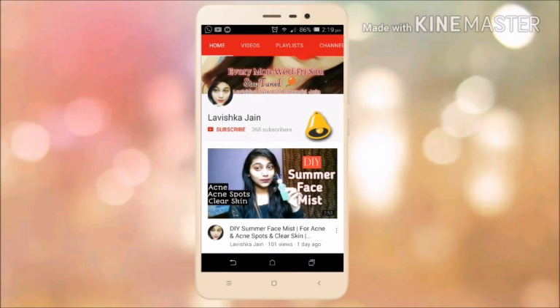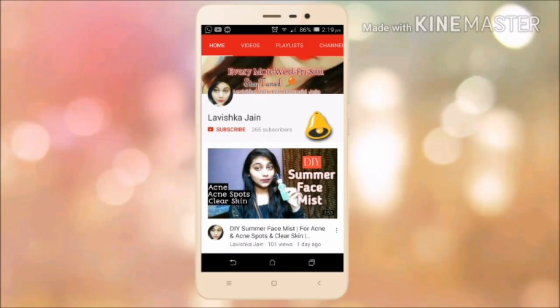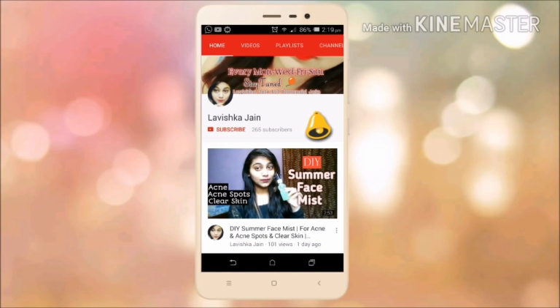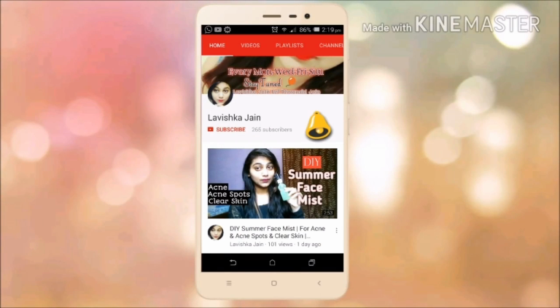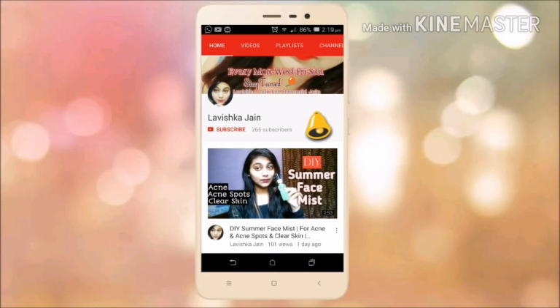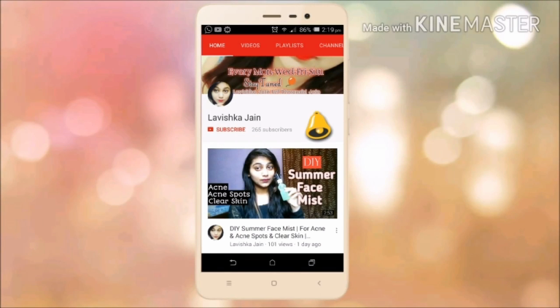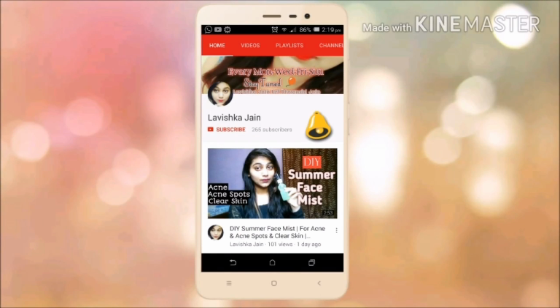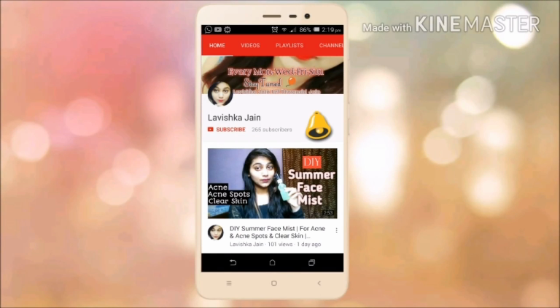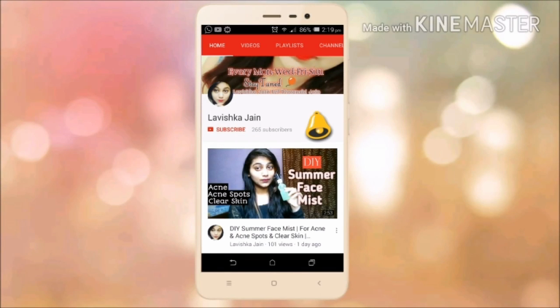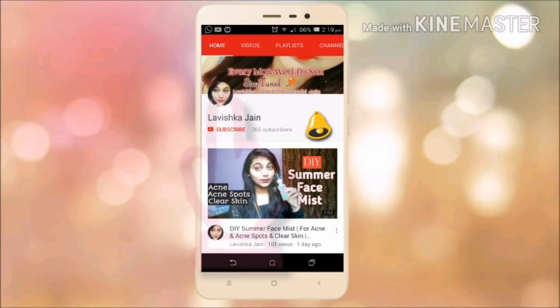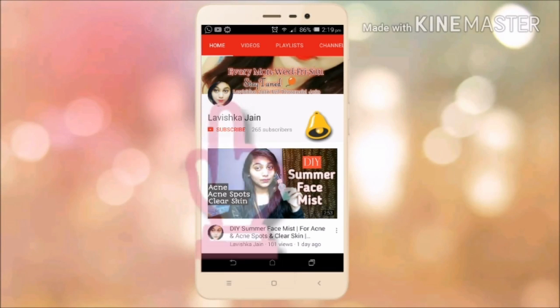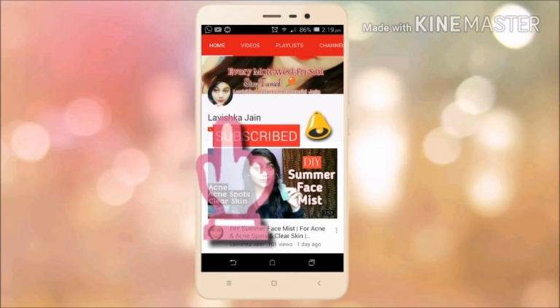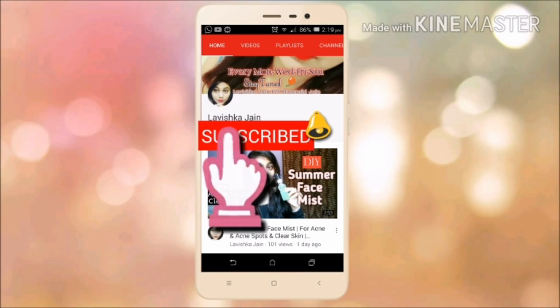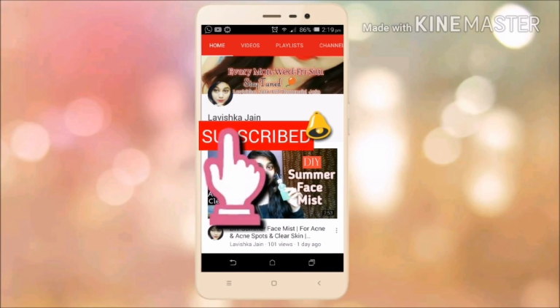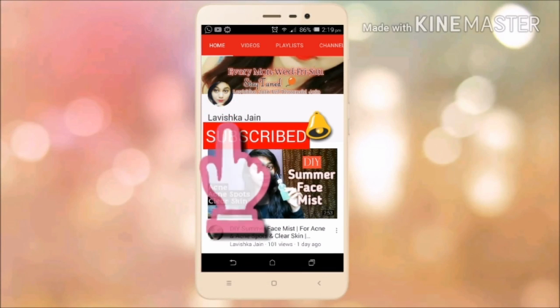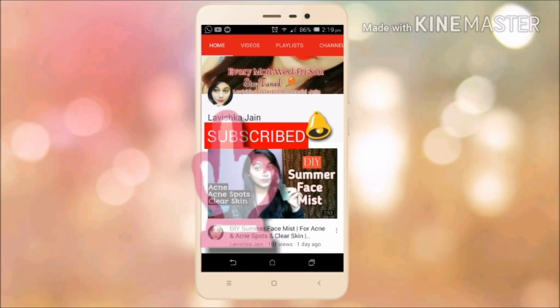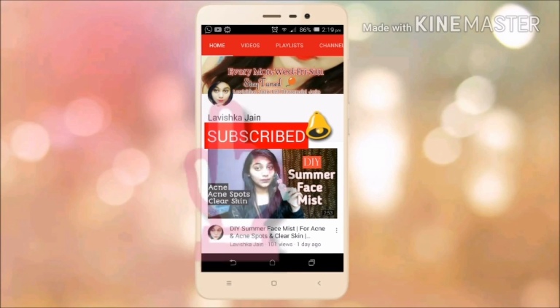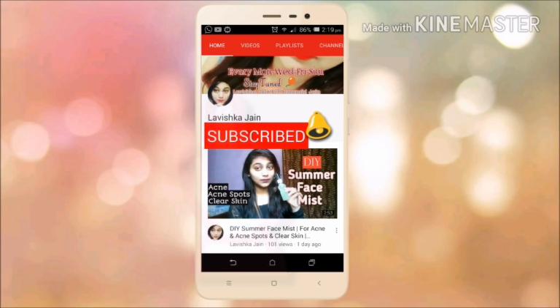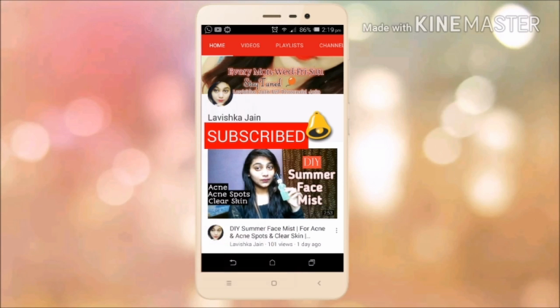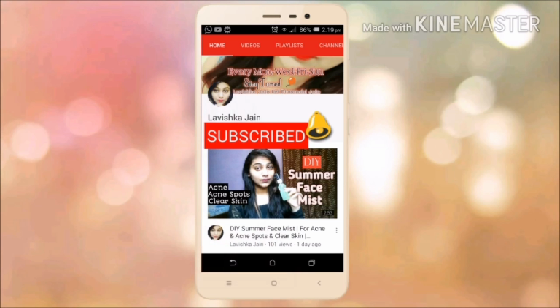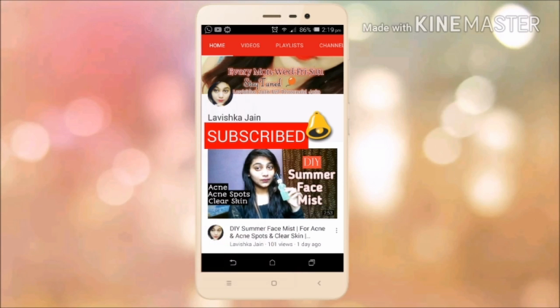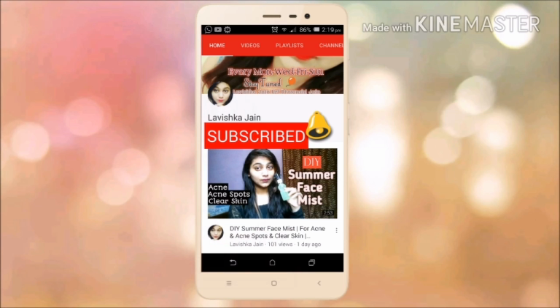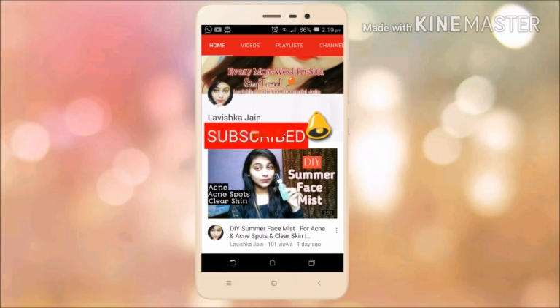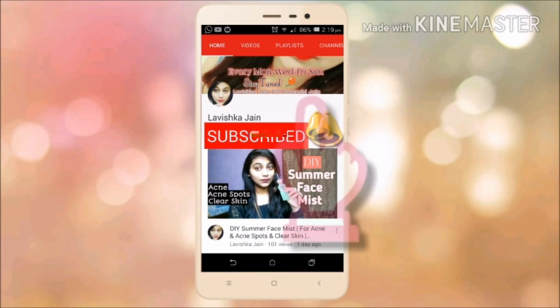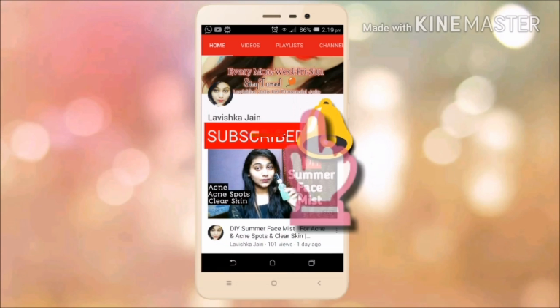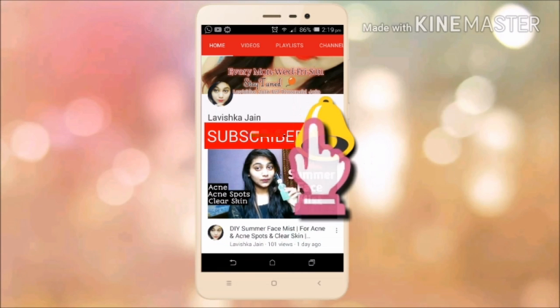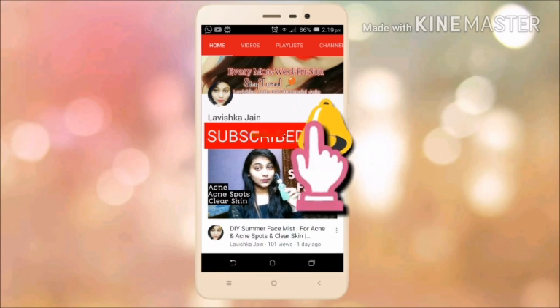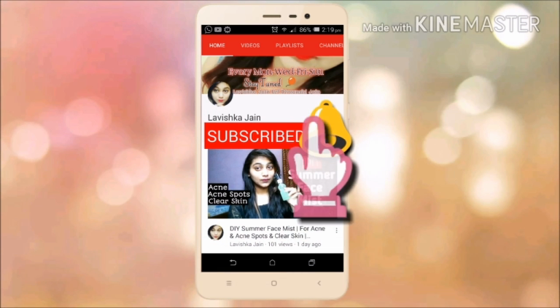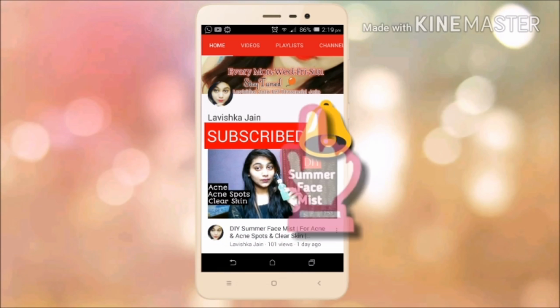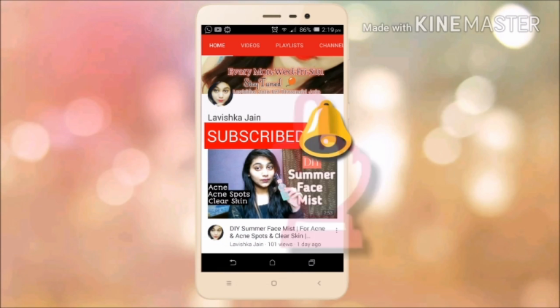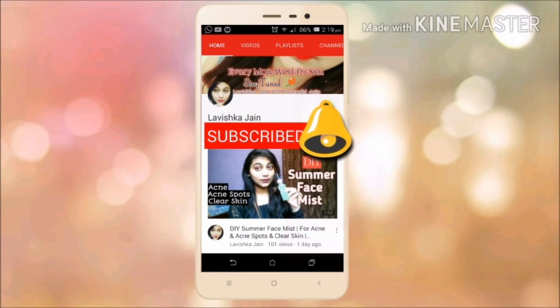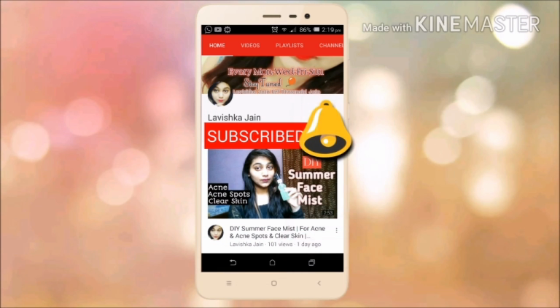Subscribe to my channel Lovishka Jen and press the bell icon for all the new updates. Stay happy, stay connected.